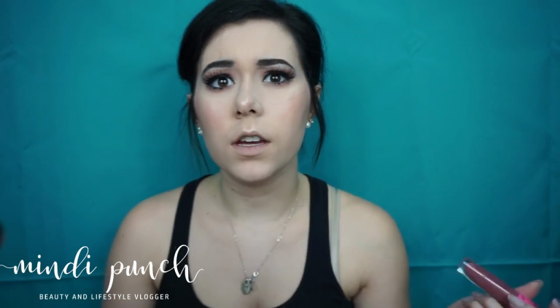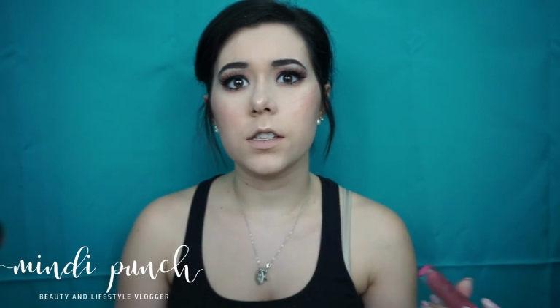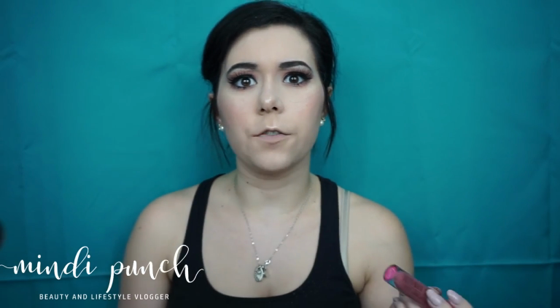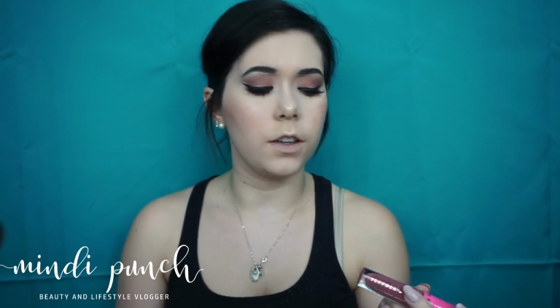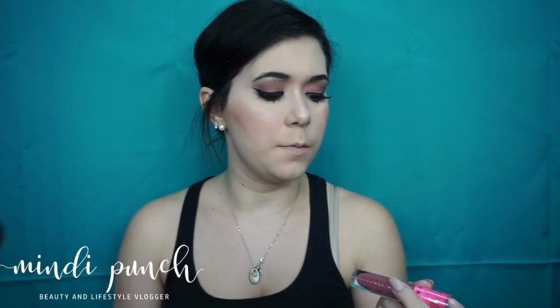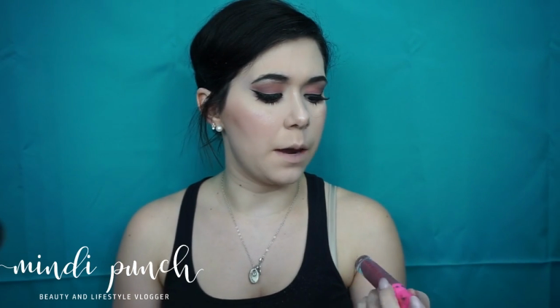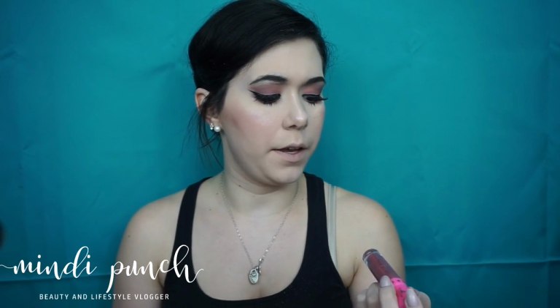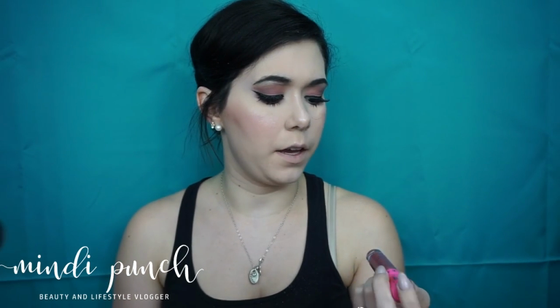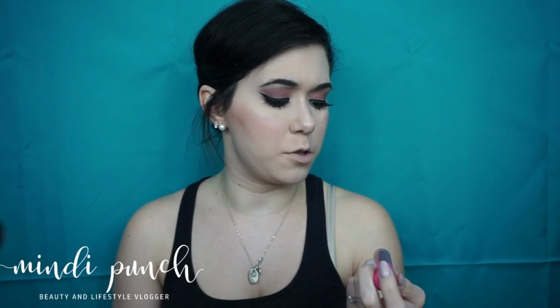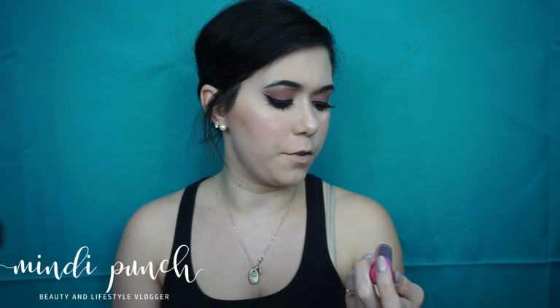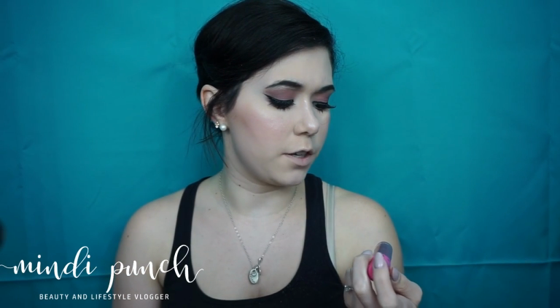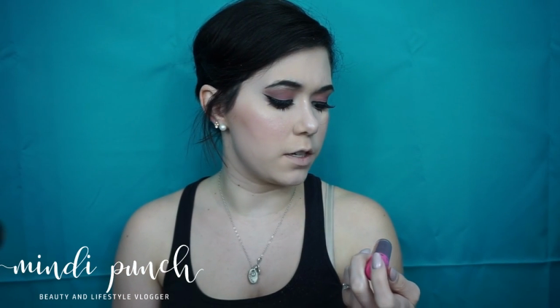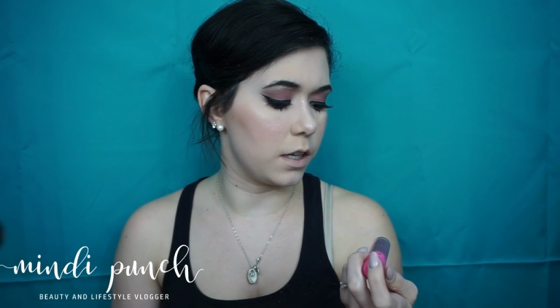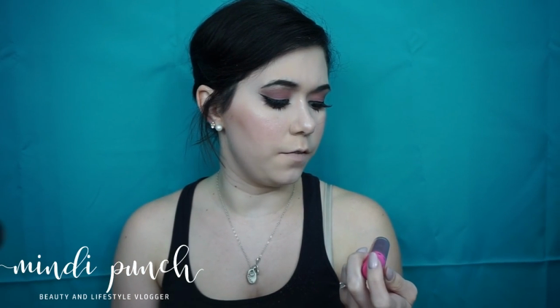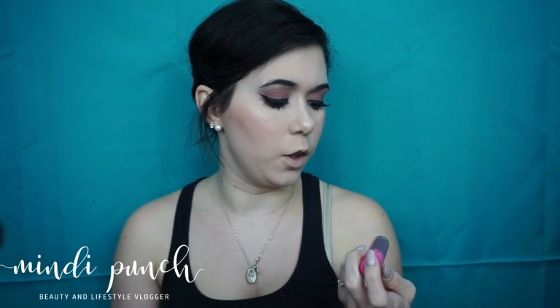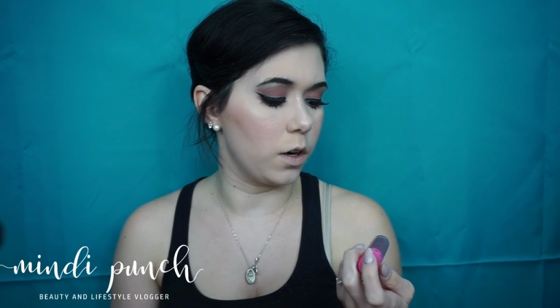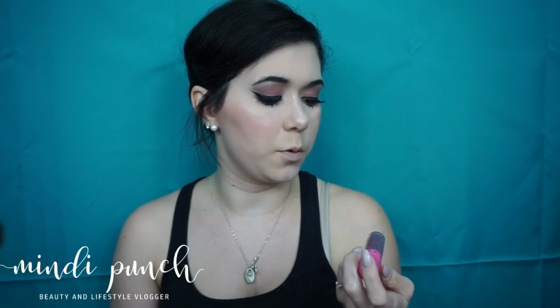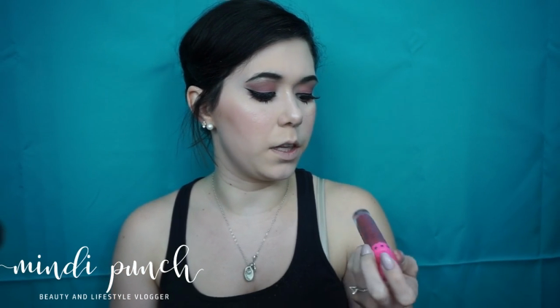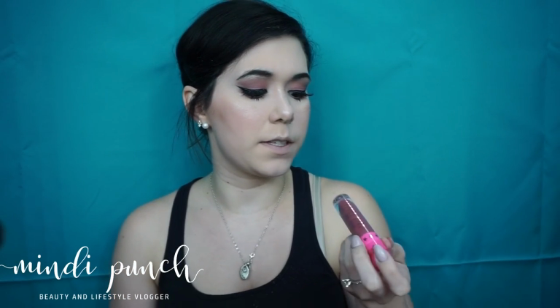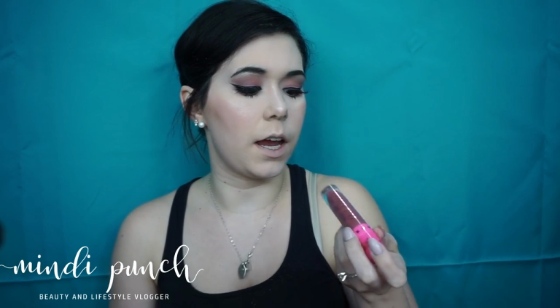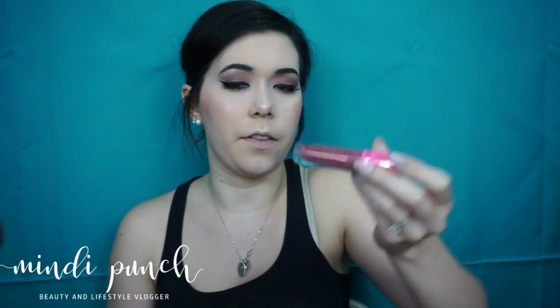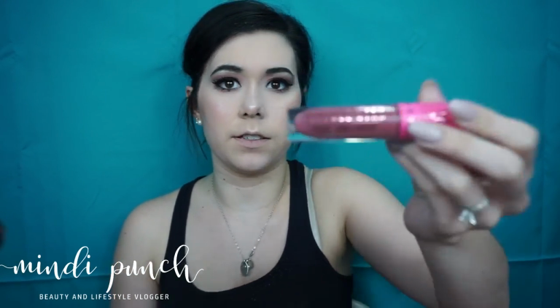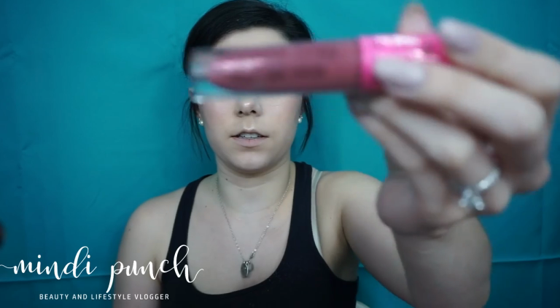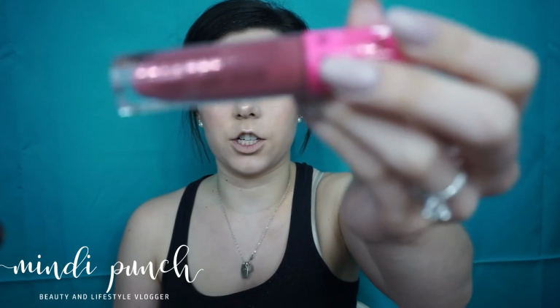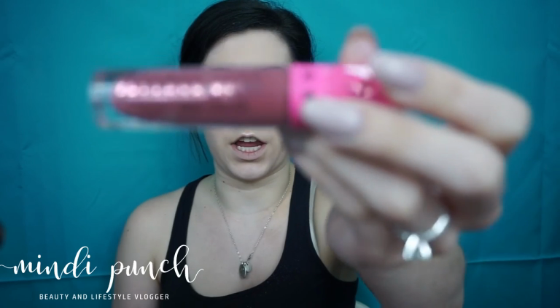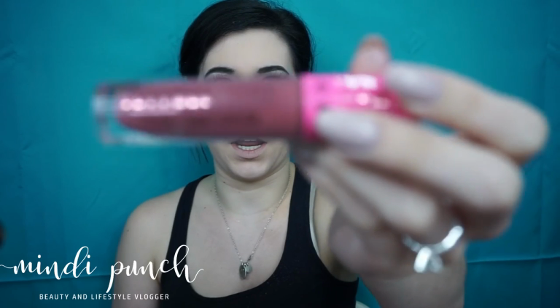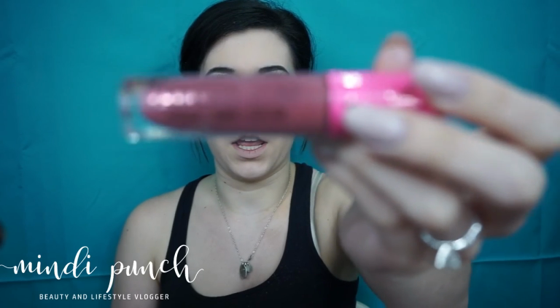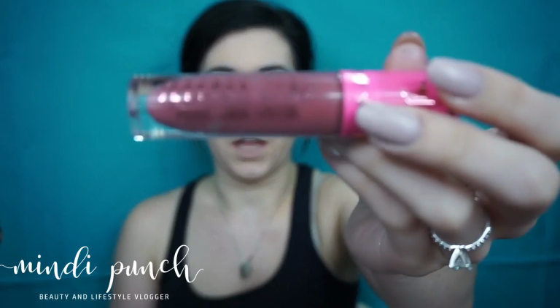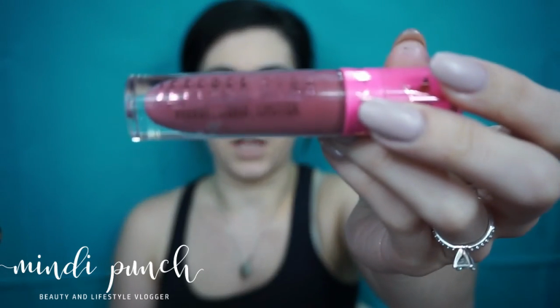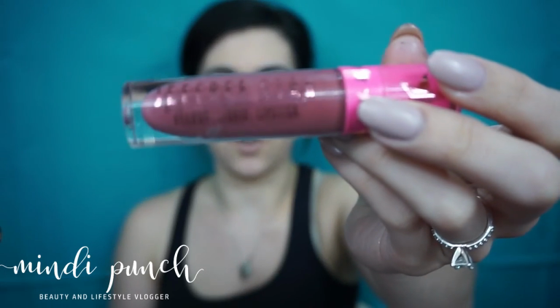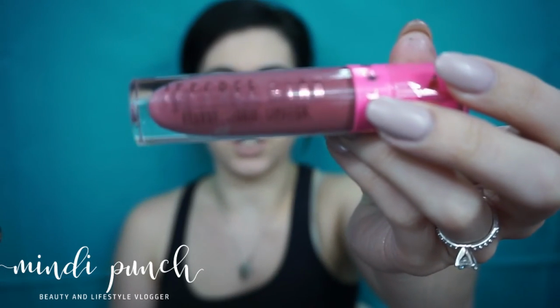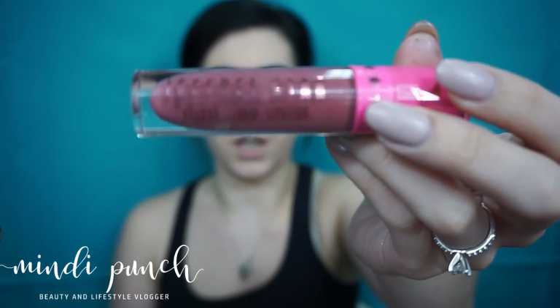For lips, I'm picking up Jeffree Star's Velour Liquid Lipstick in the shade Androgyny.